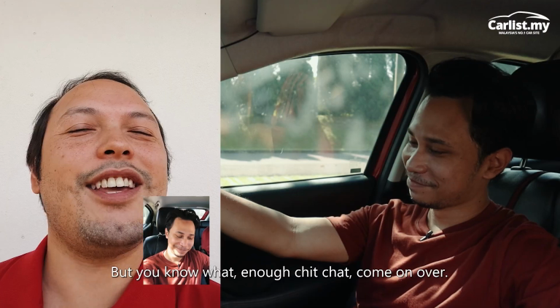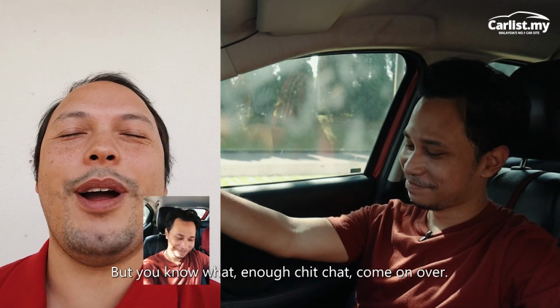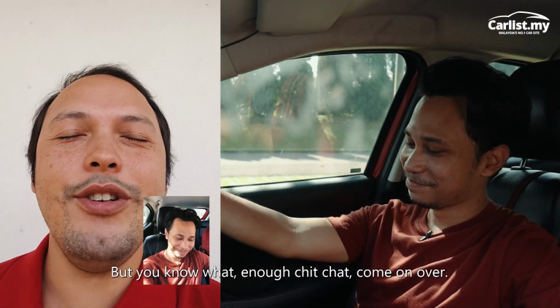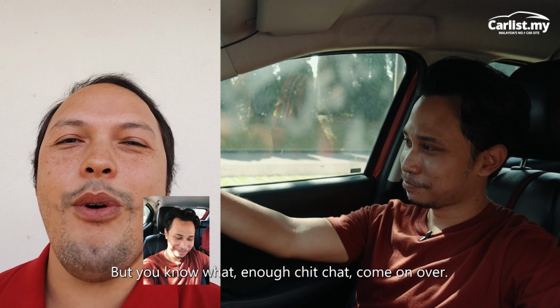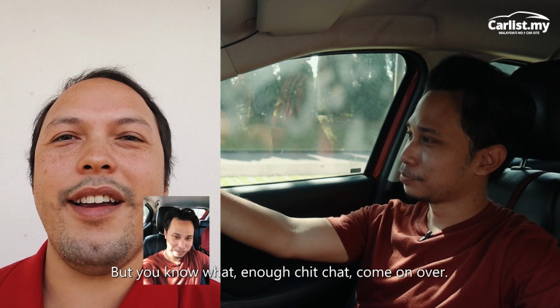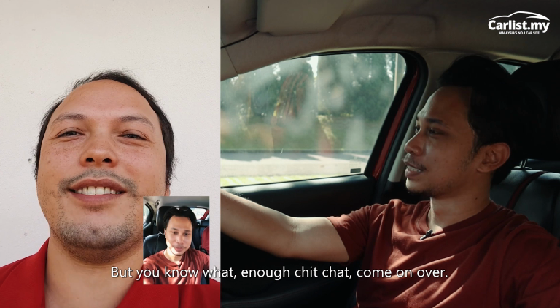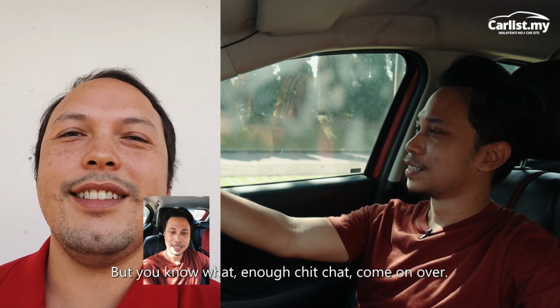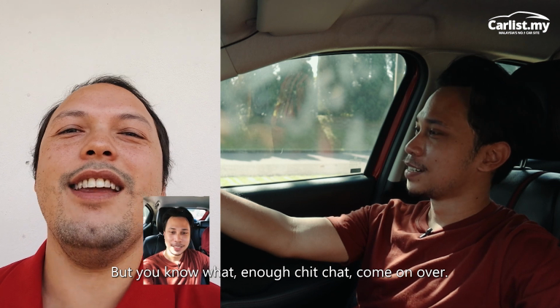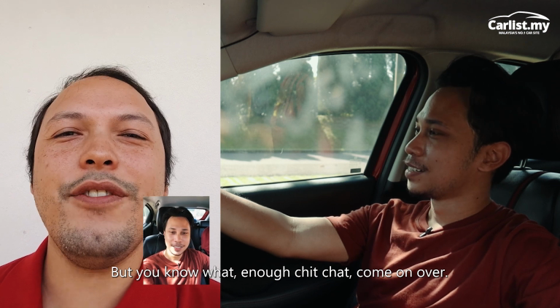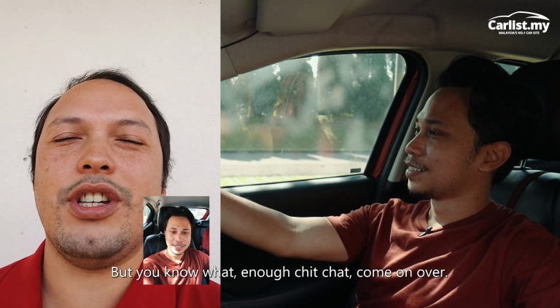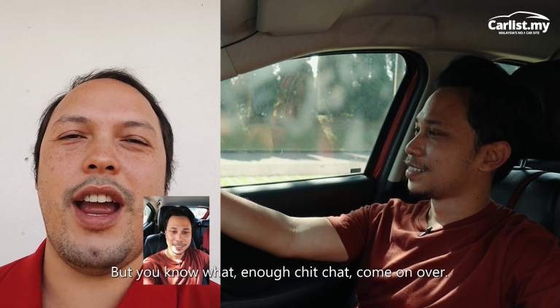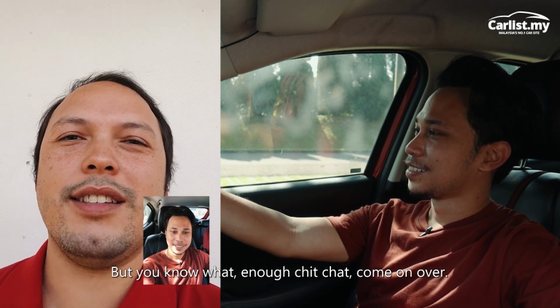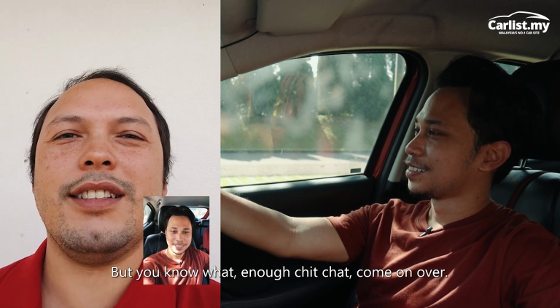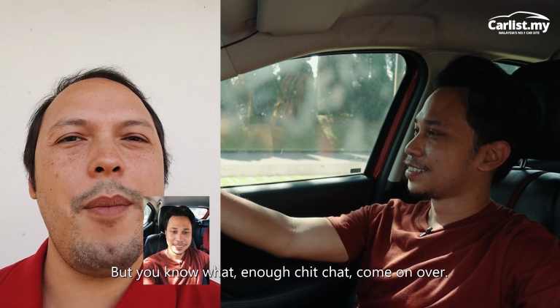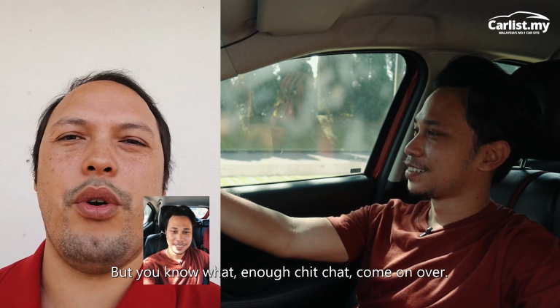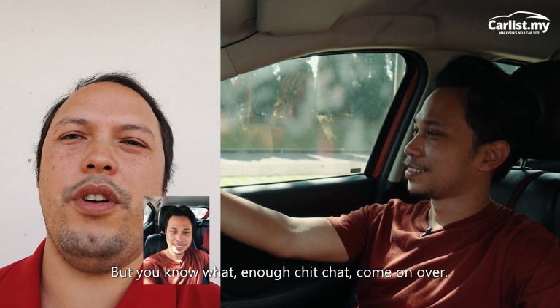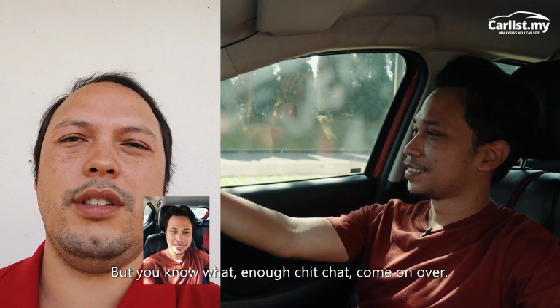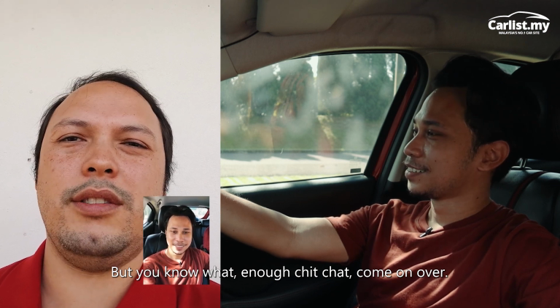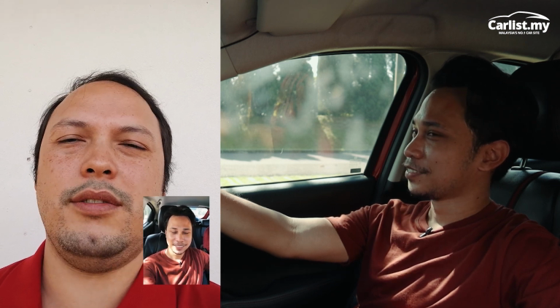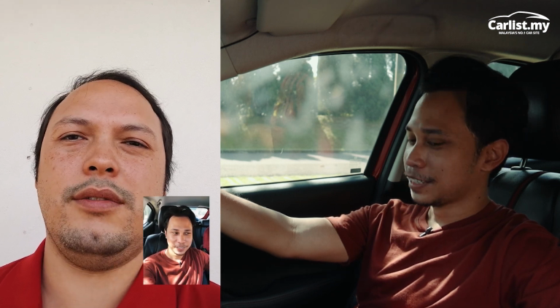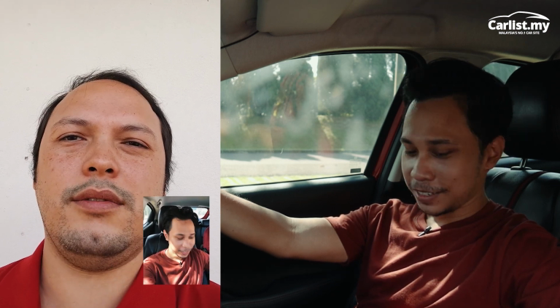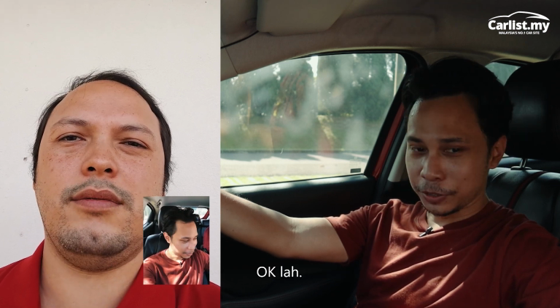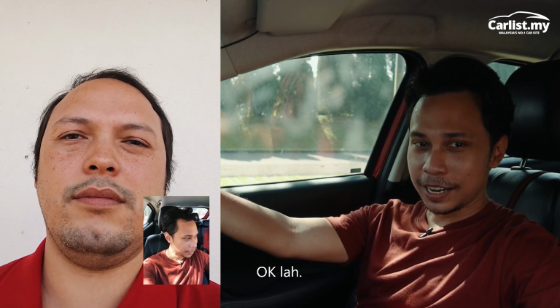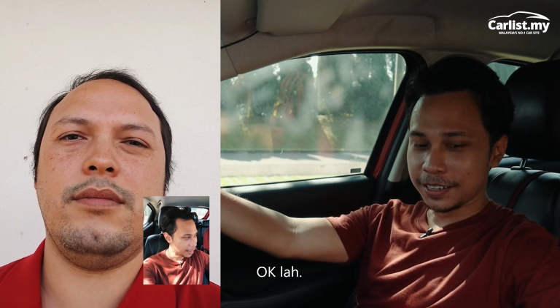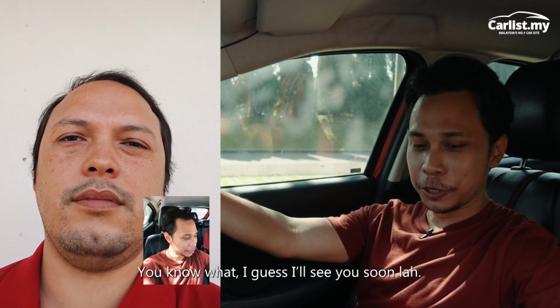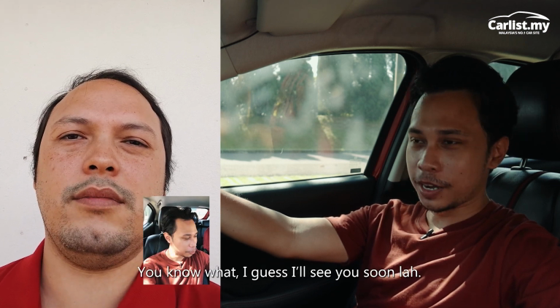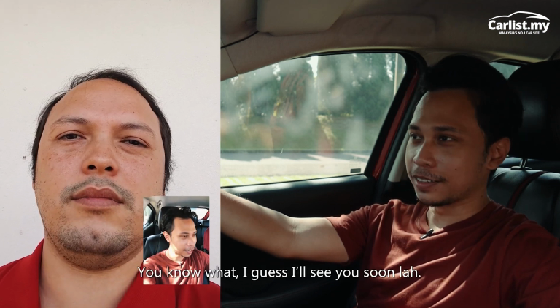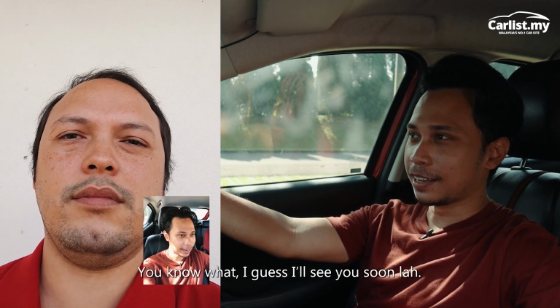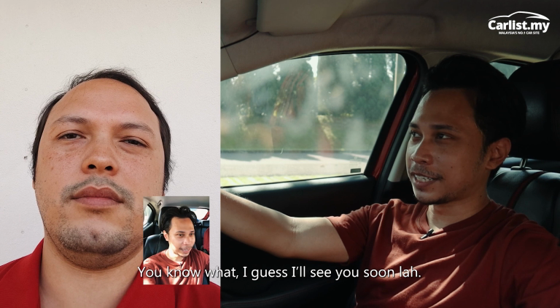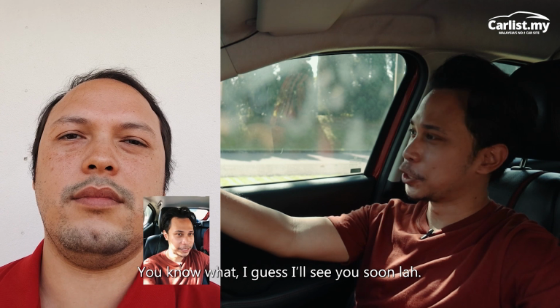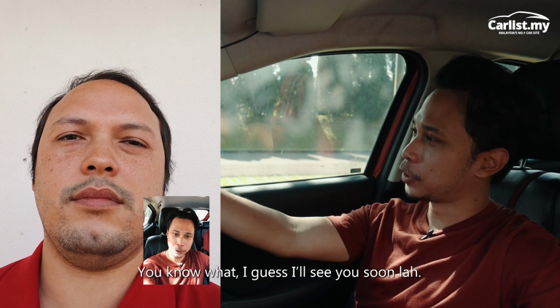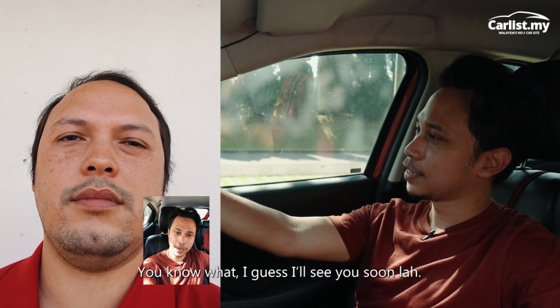But you know what? Enough chitchat, come on over. Okay lah, I guess I'll see you soon lah.